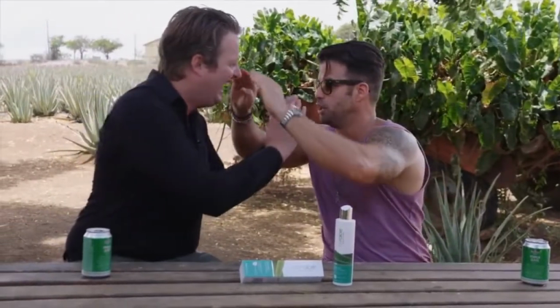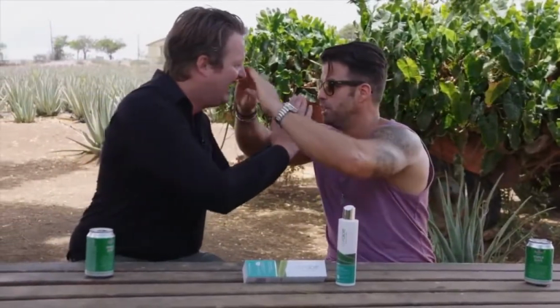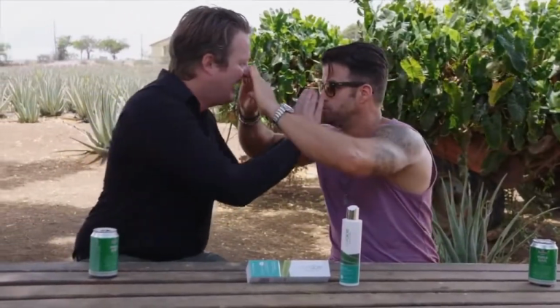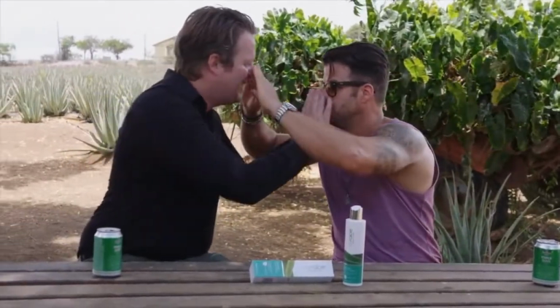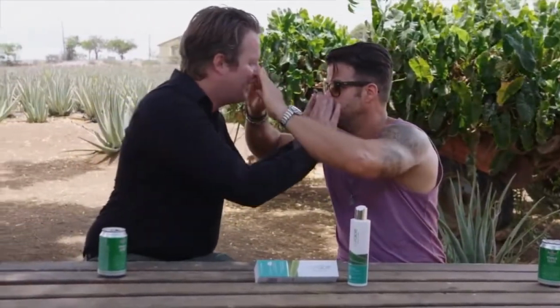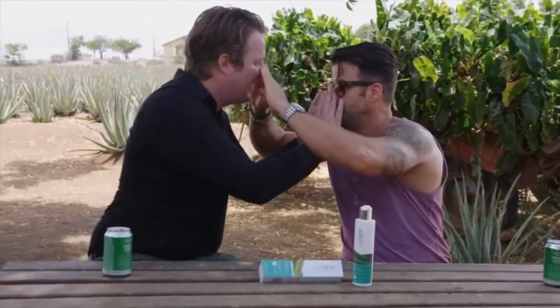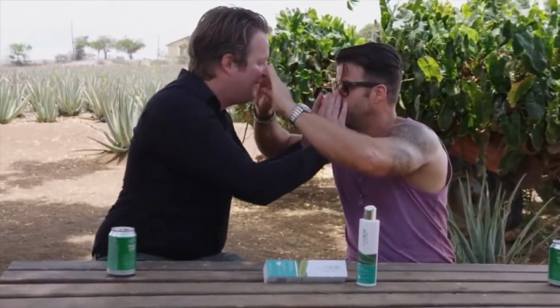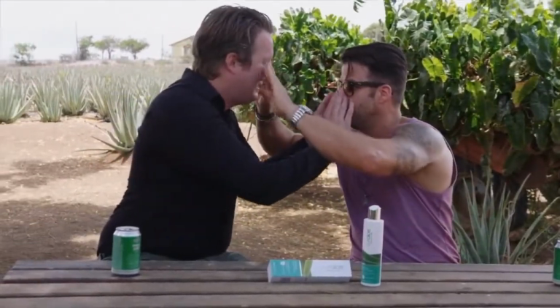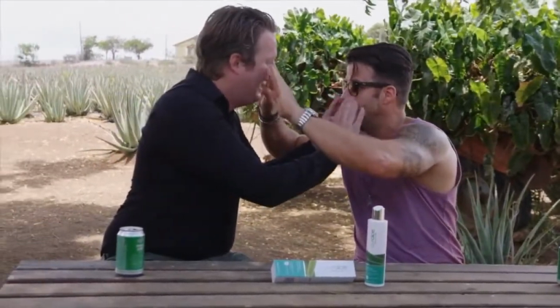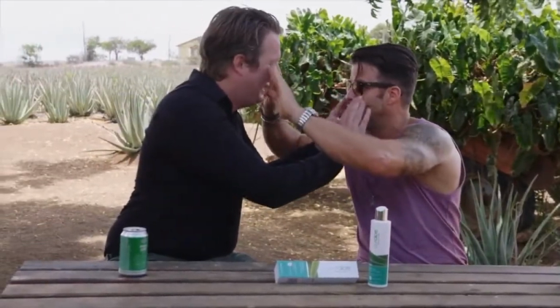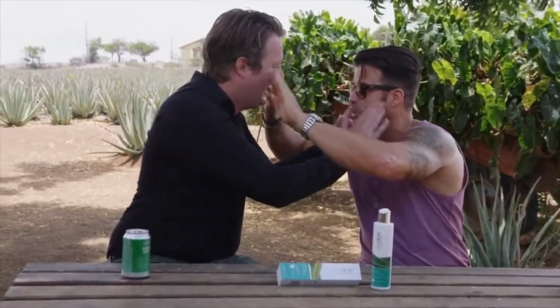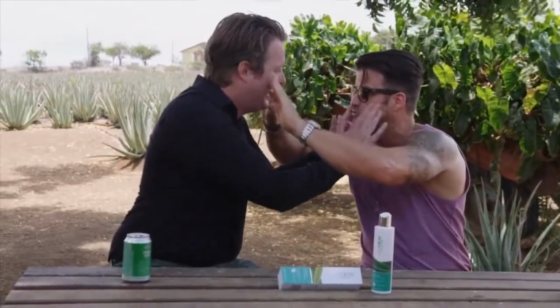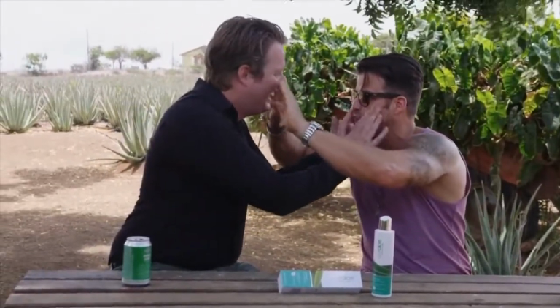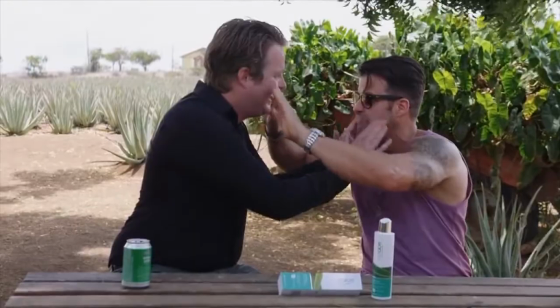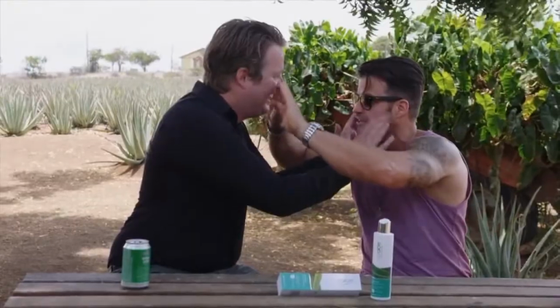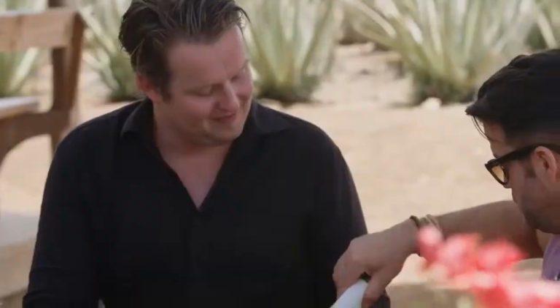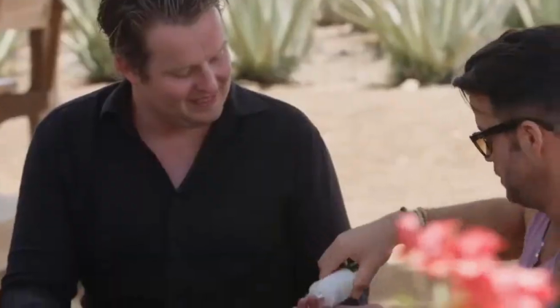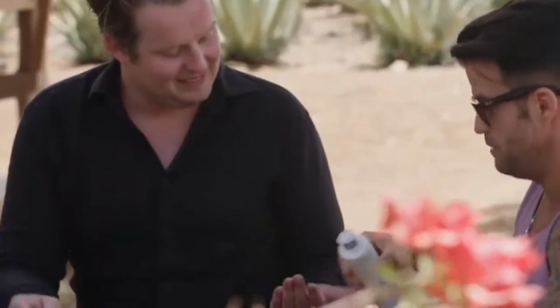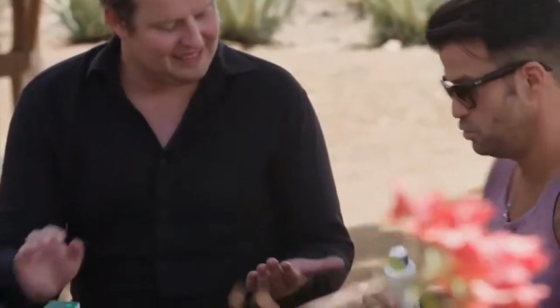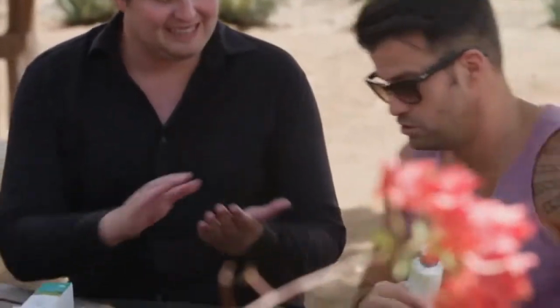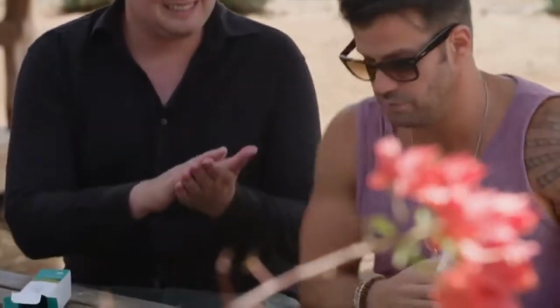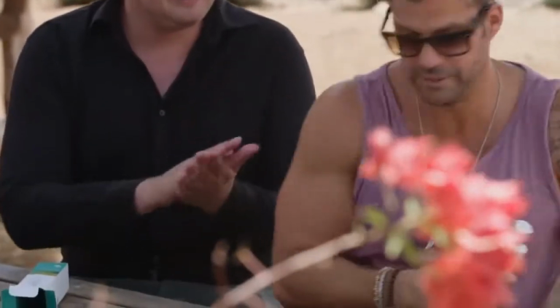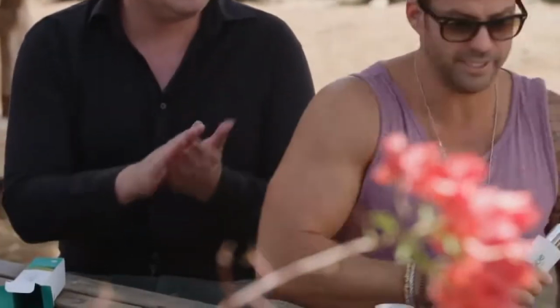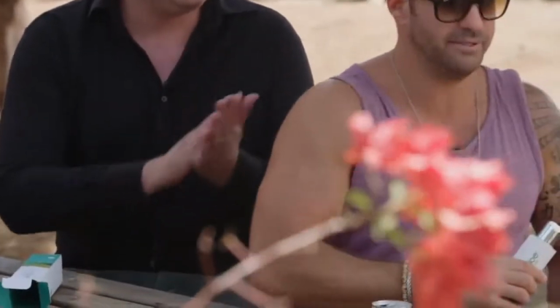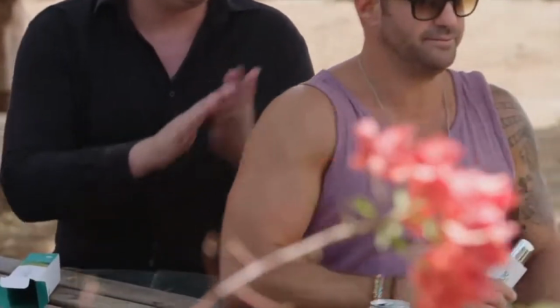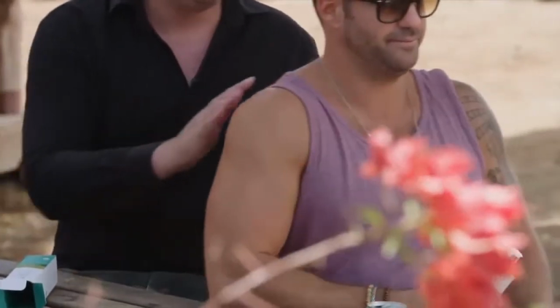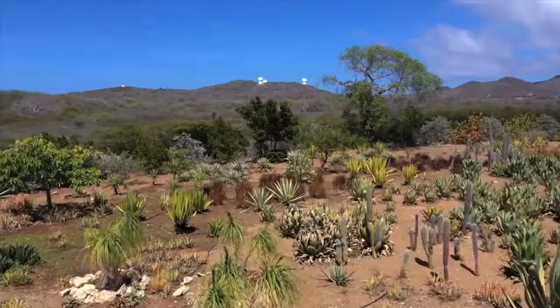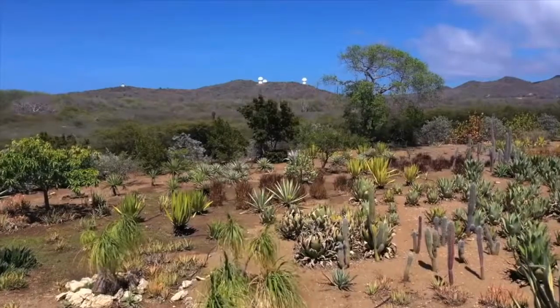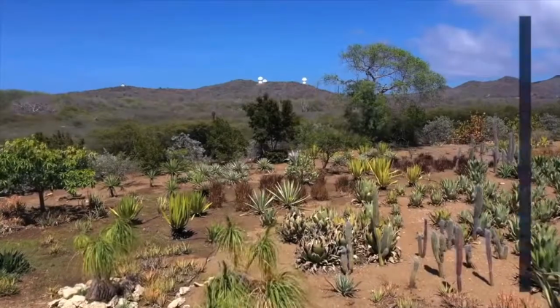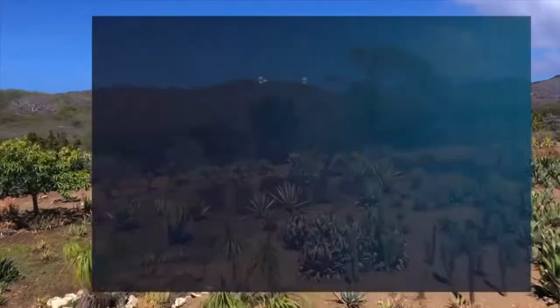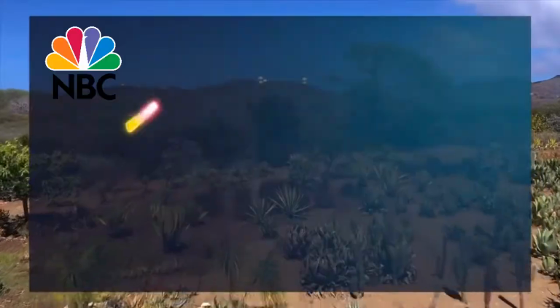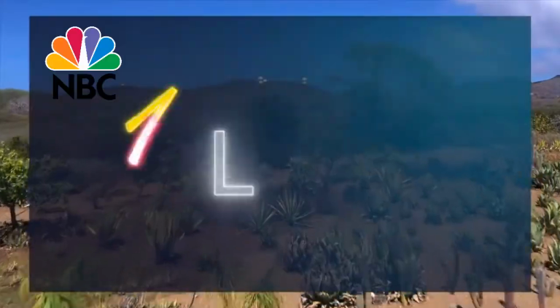Aloe brothers! There we go — aloe brothers for life. I'm going to get my shoulders a little bit. Oh, that's nice.